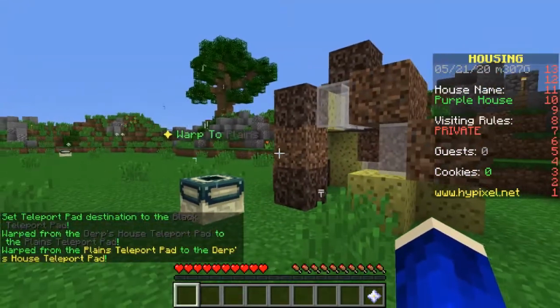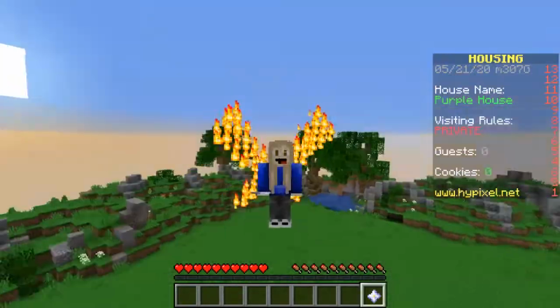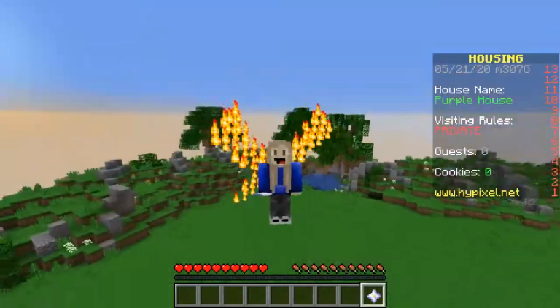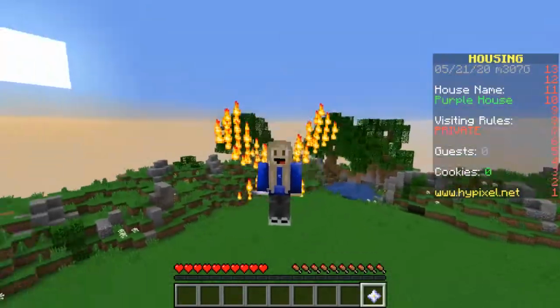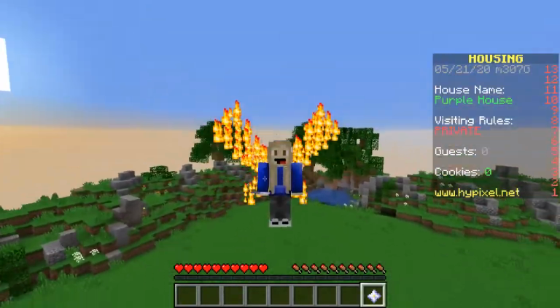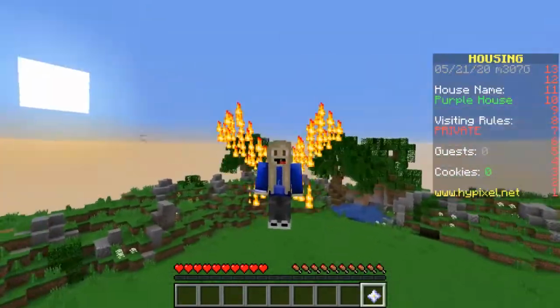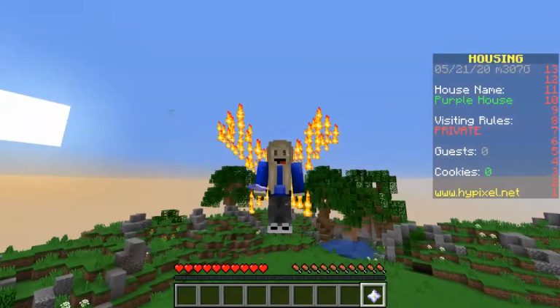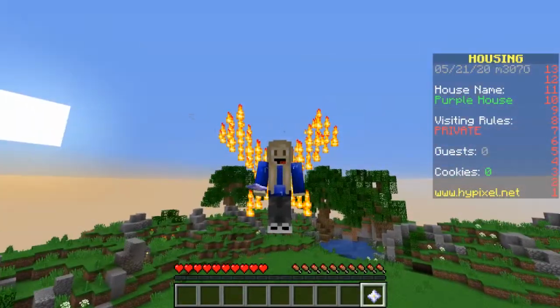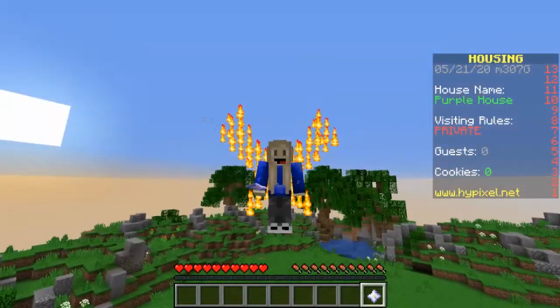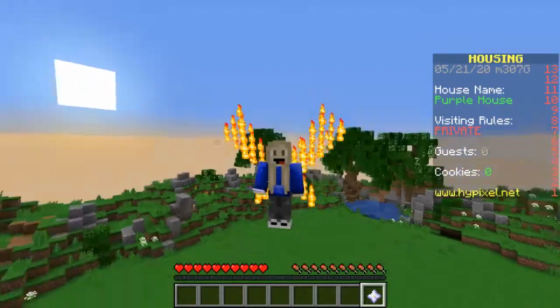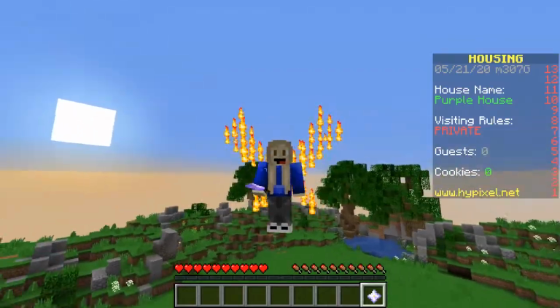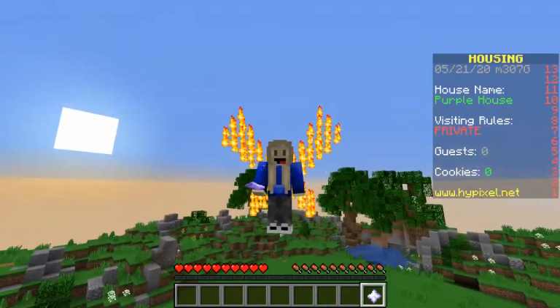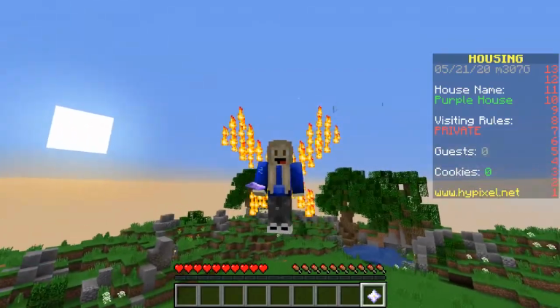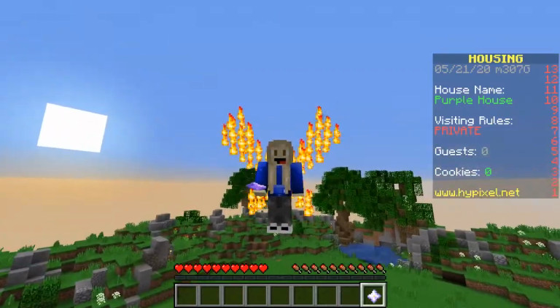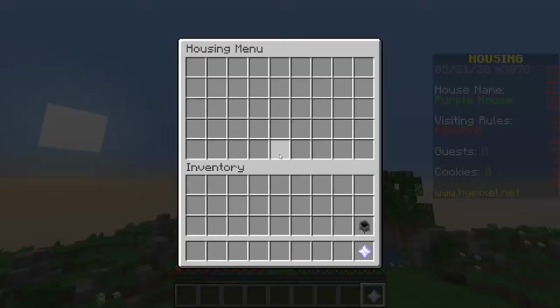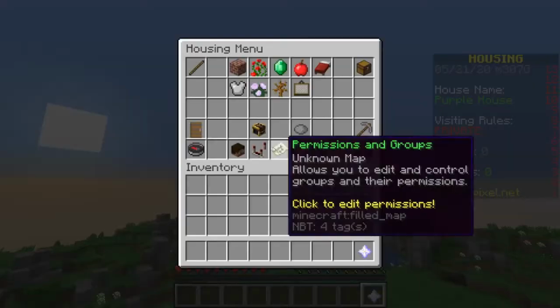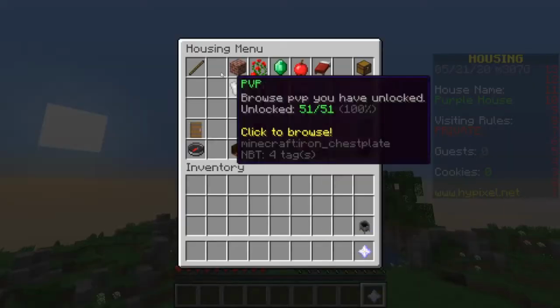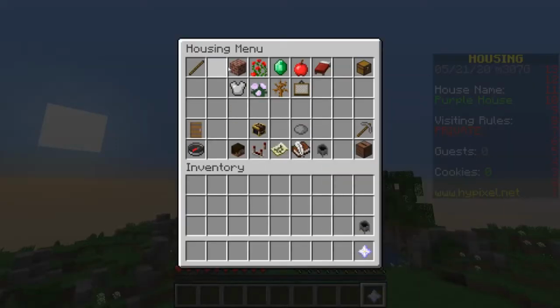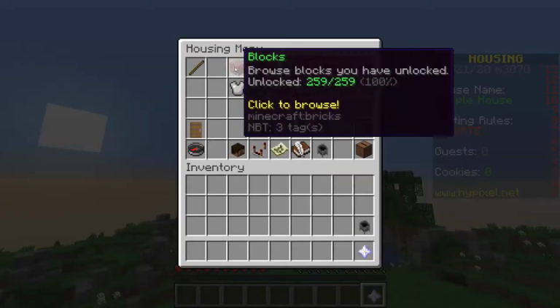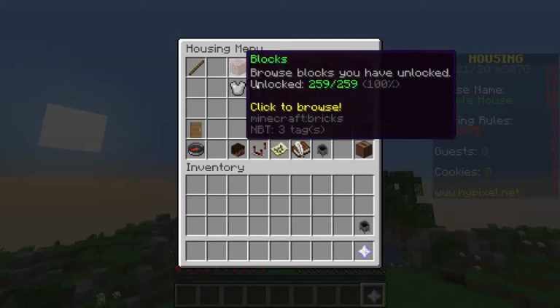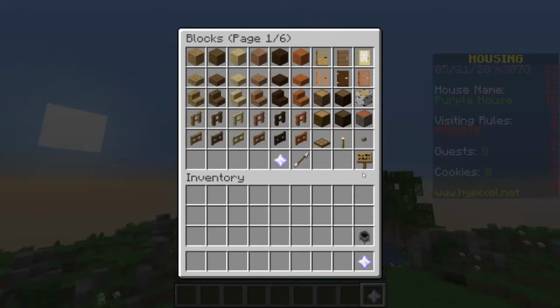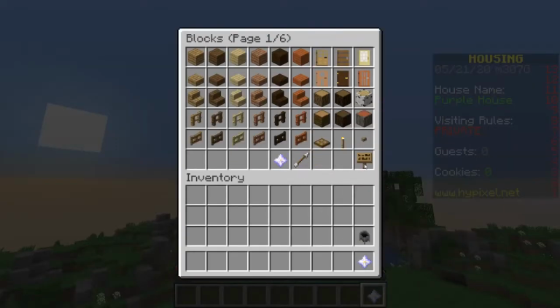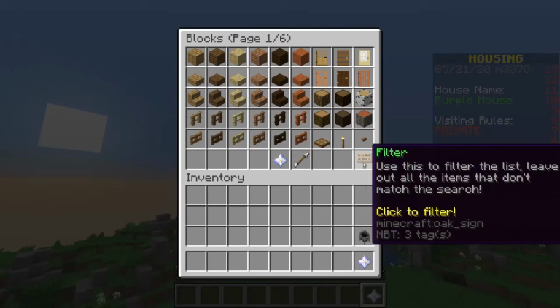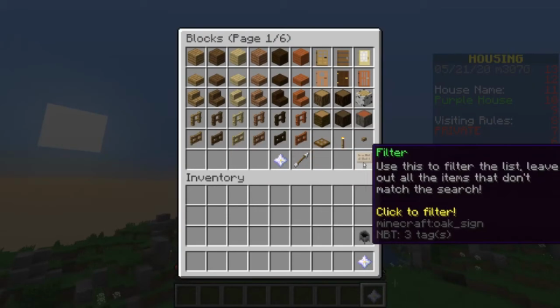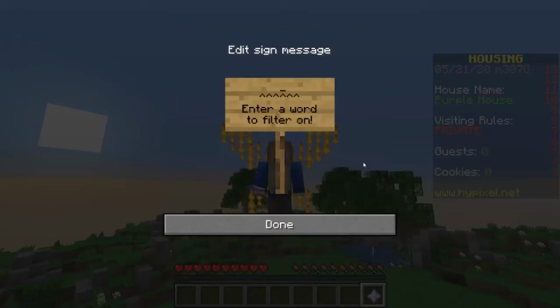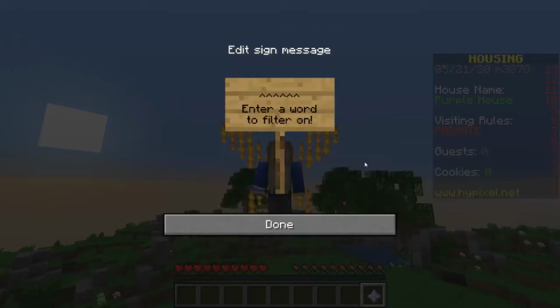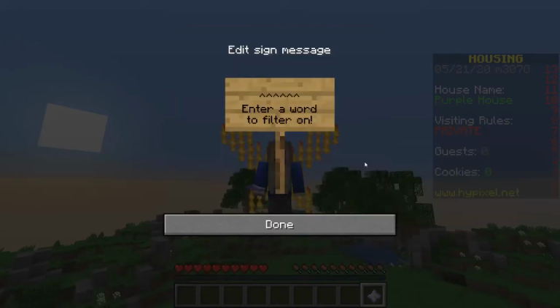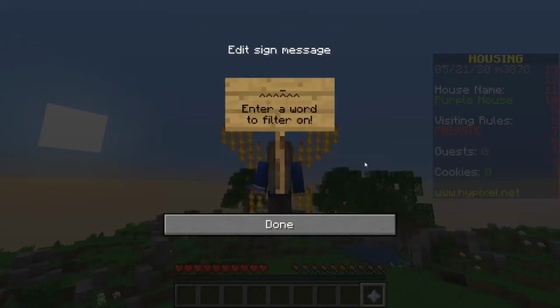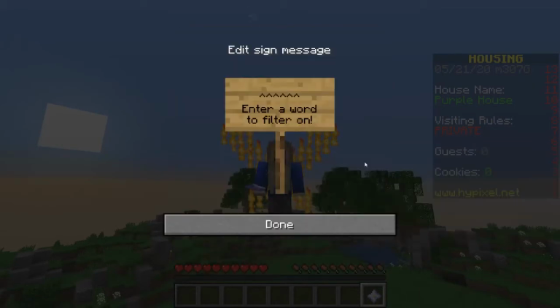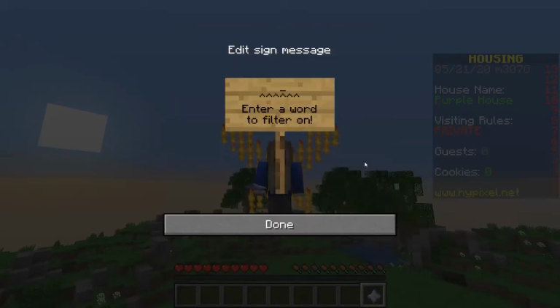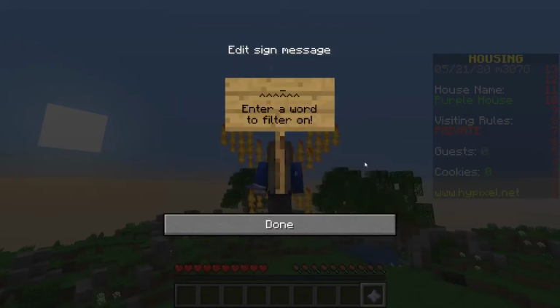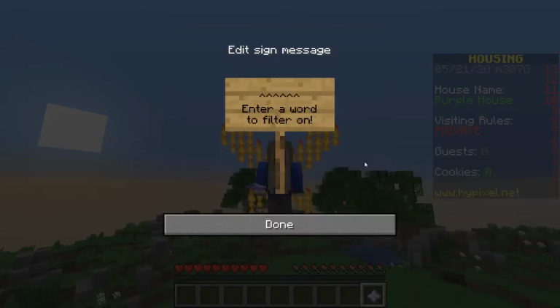If you really want to find a block but you're in a rush, if you right-click the nether star and go to blocks, you can click filter and type in what you want.